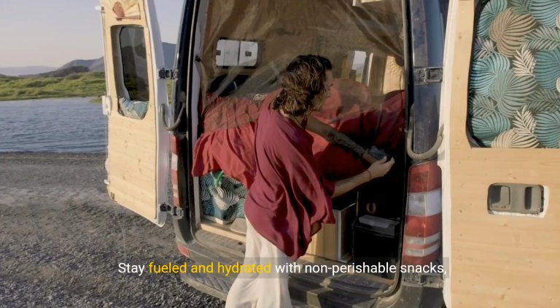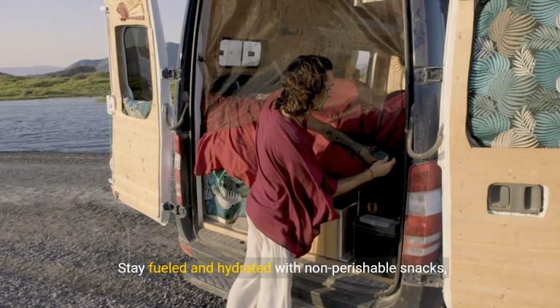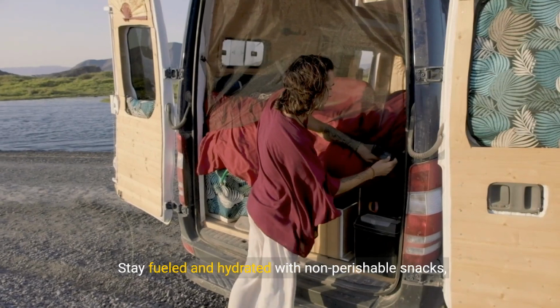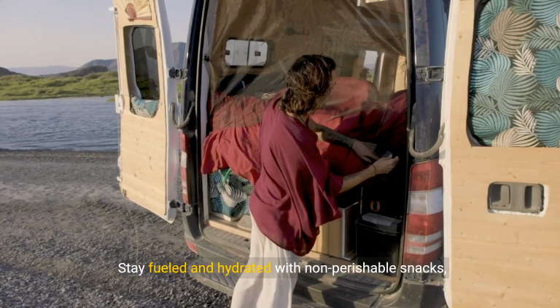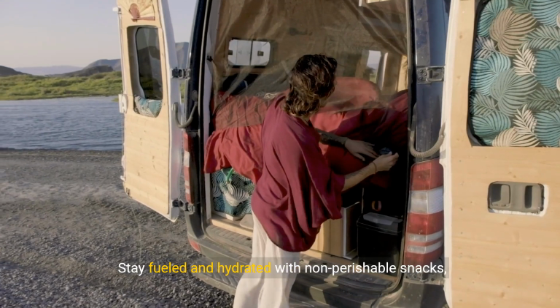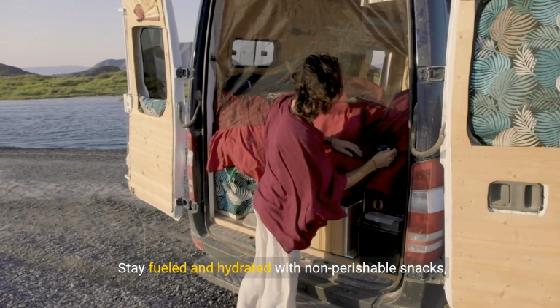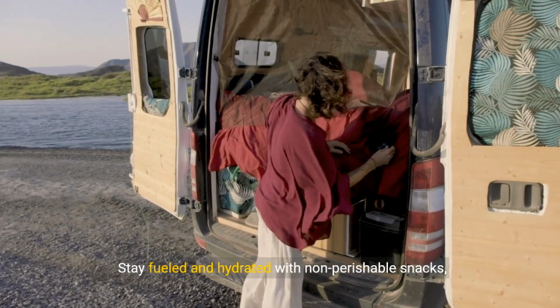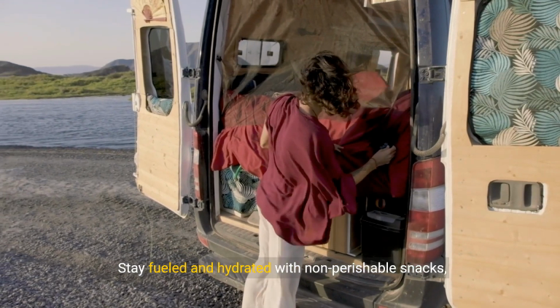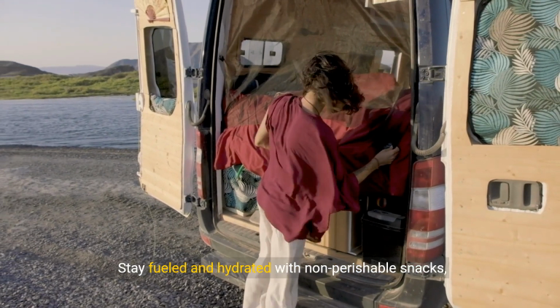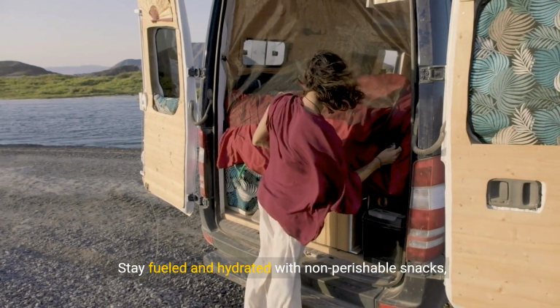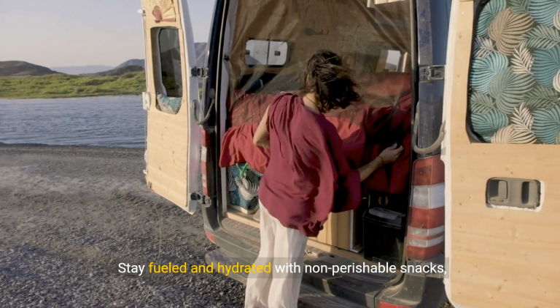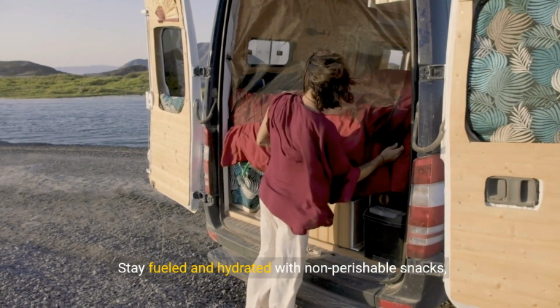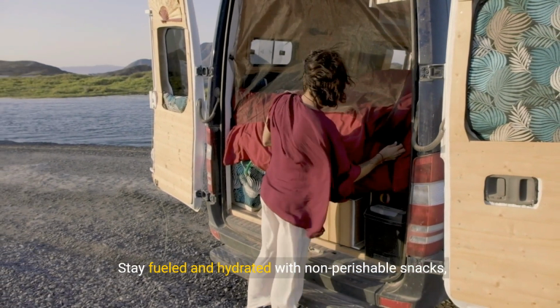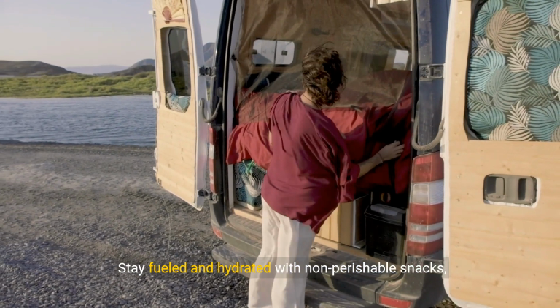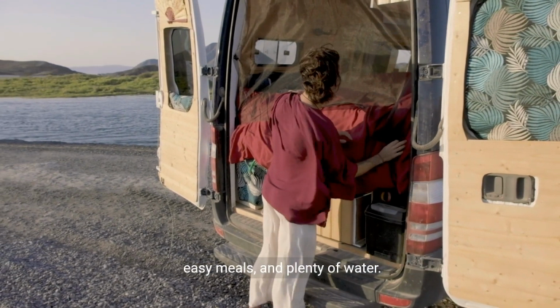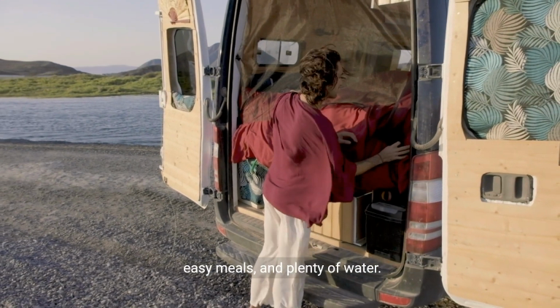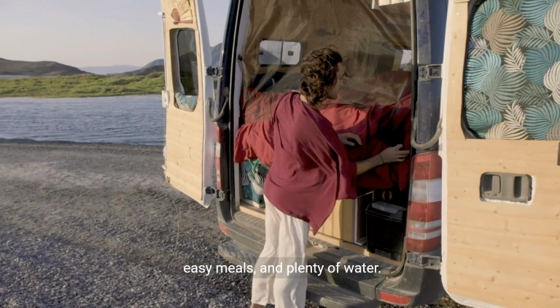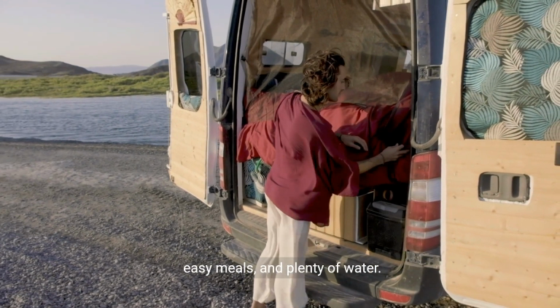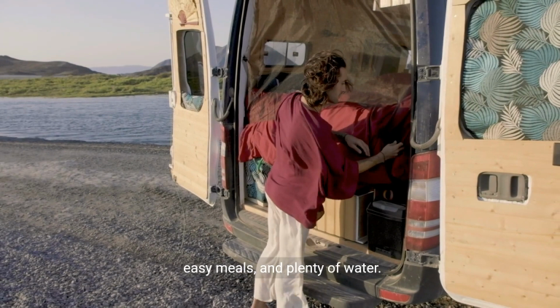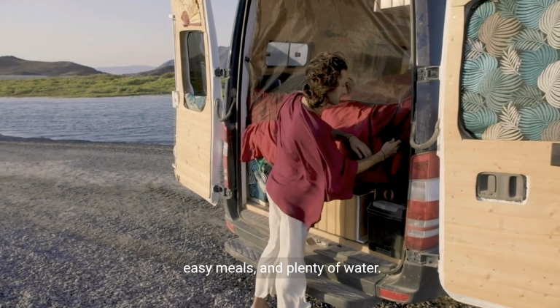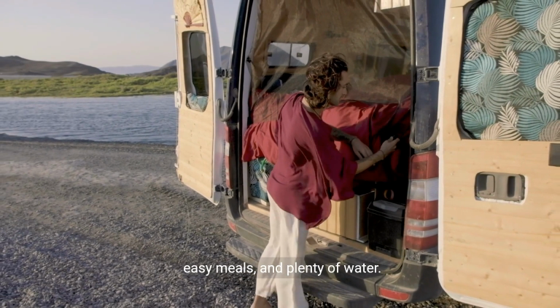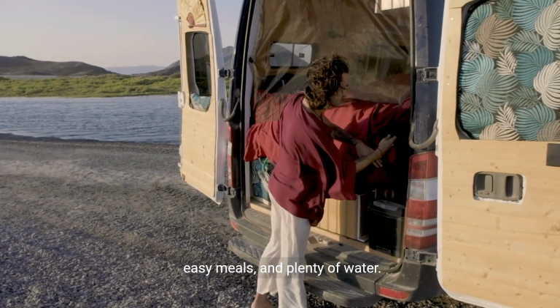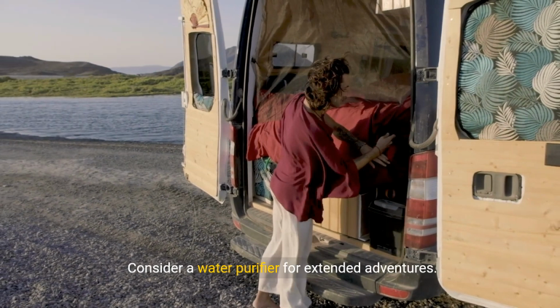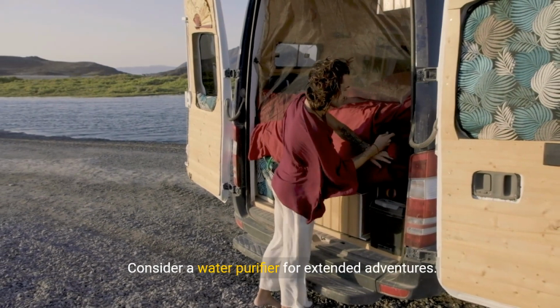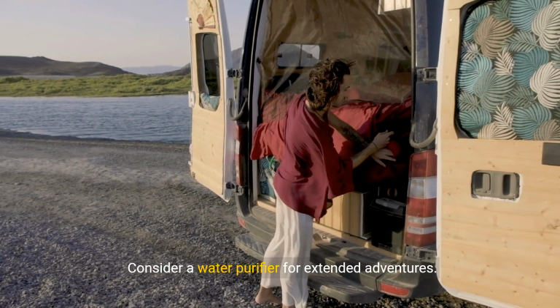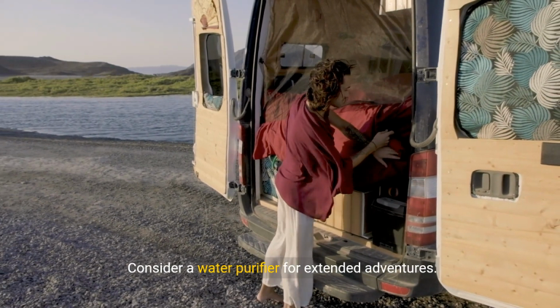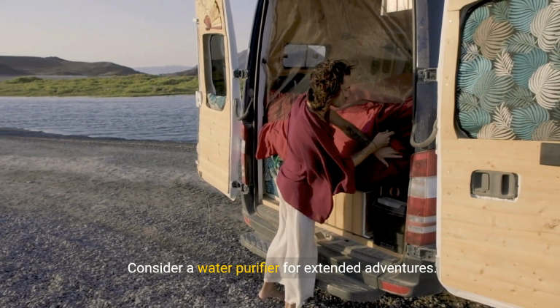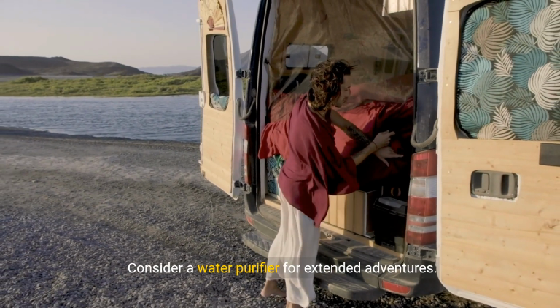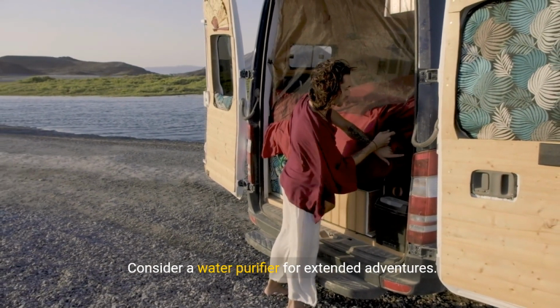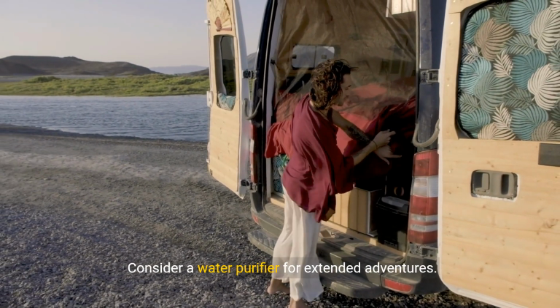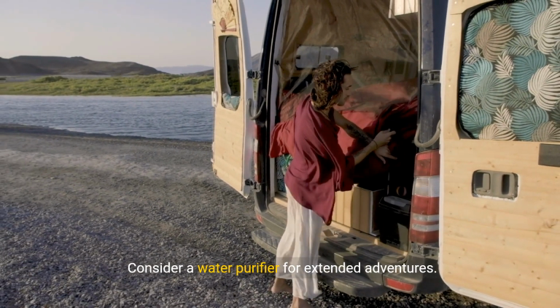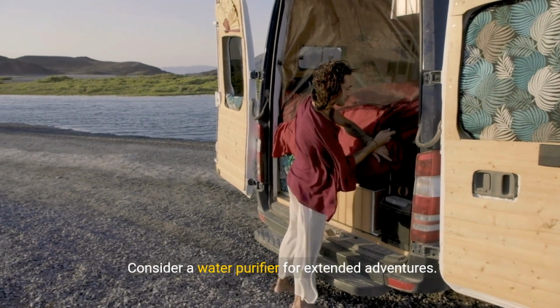Stay fueled and hydrated with non-perishable snacks, easy meals, and plenty of water. Consider a water purifier for extended adventures.